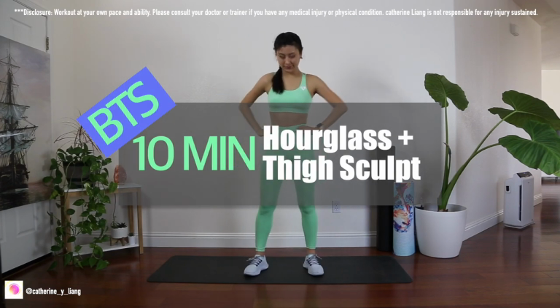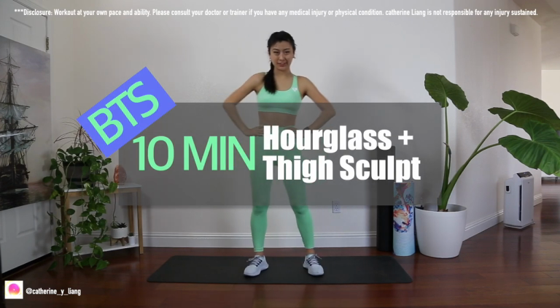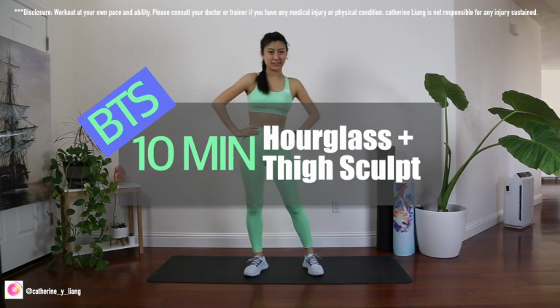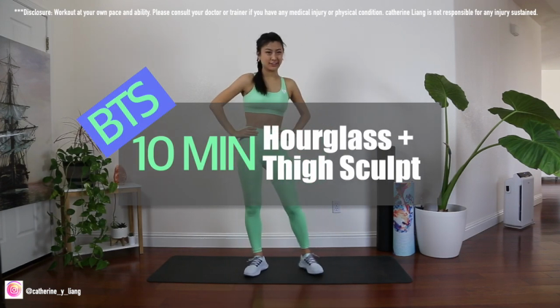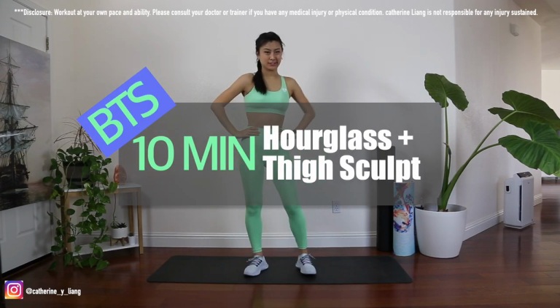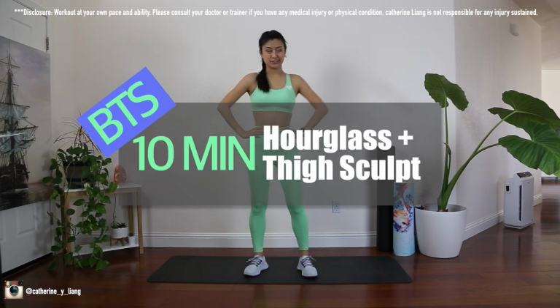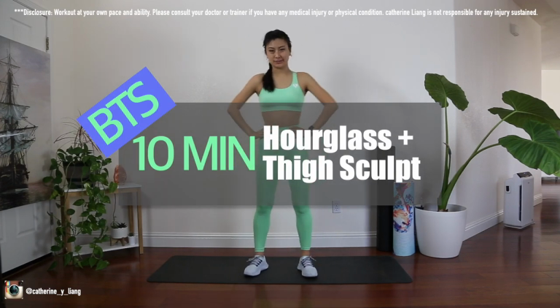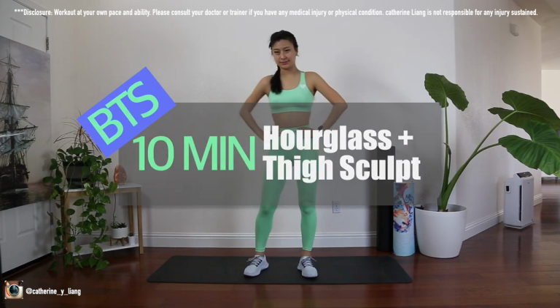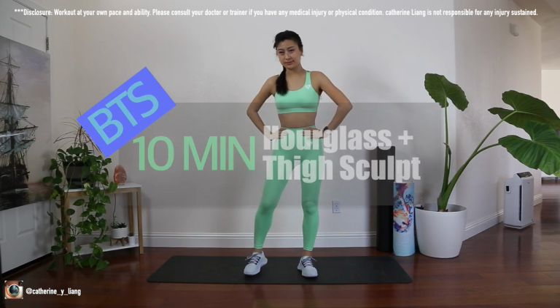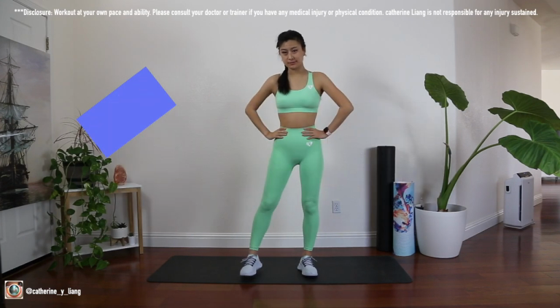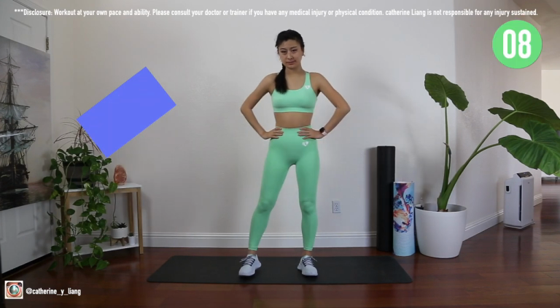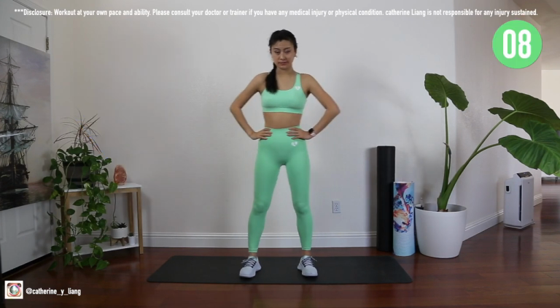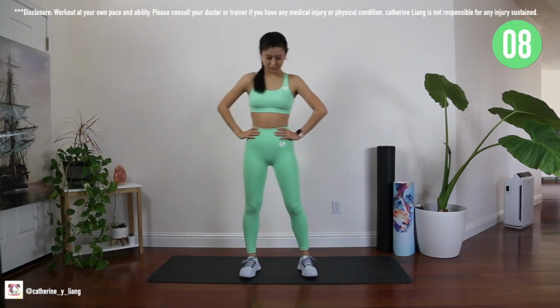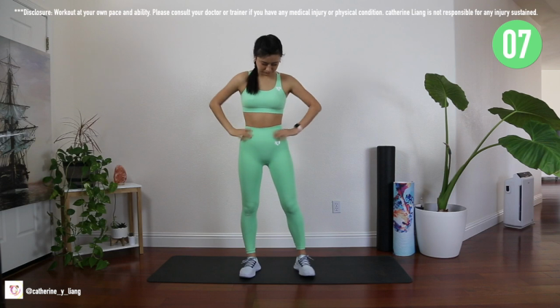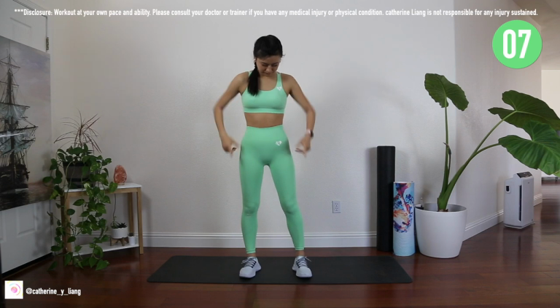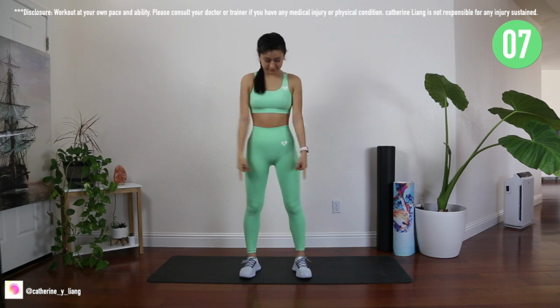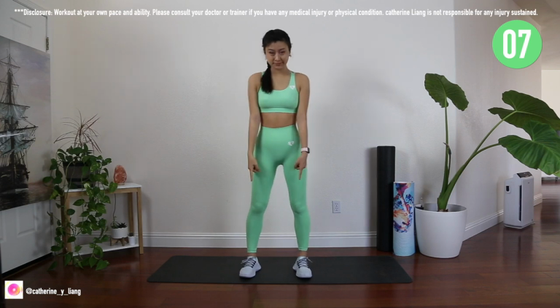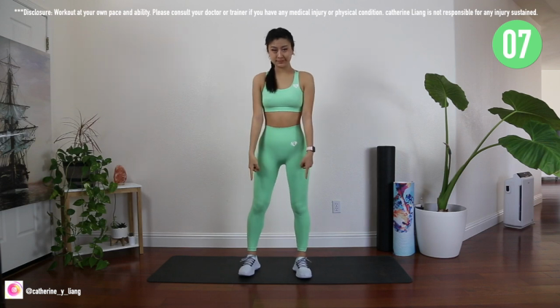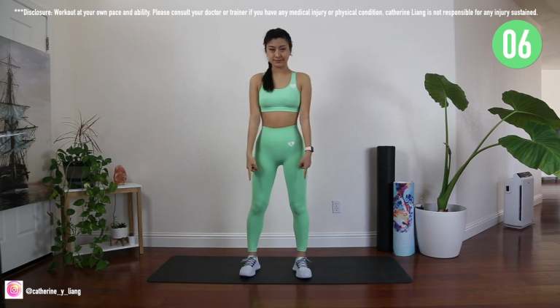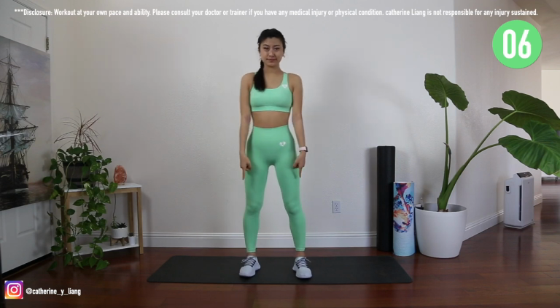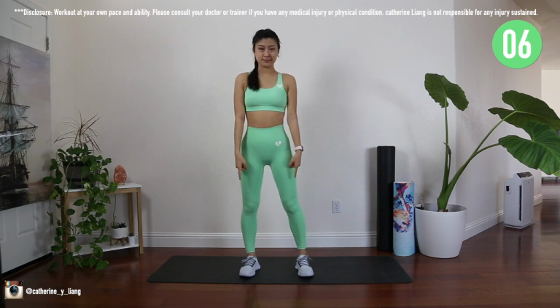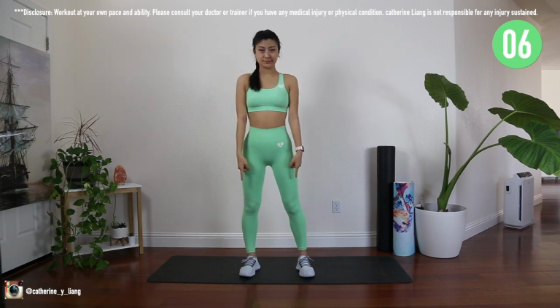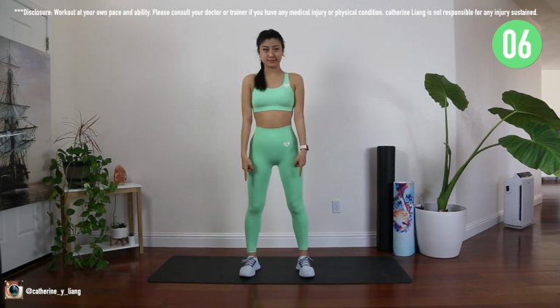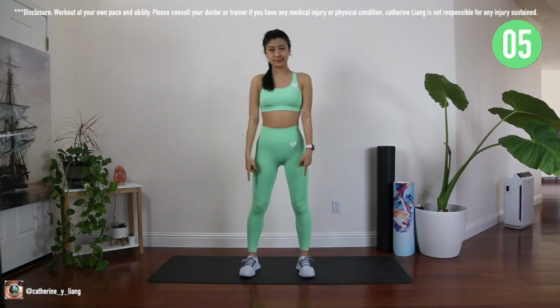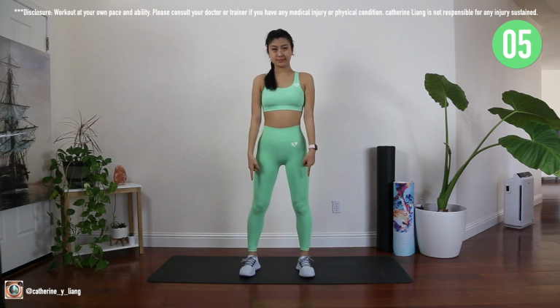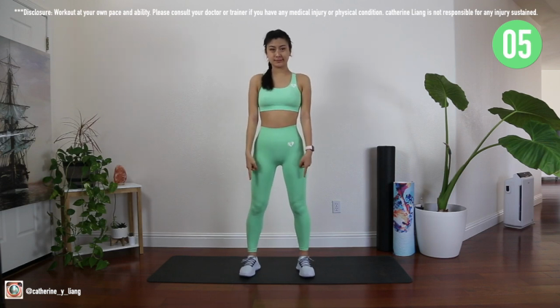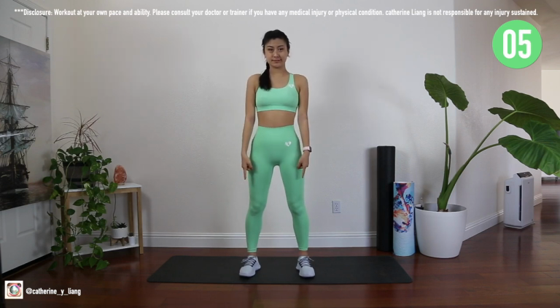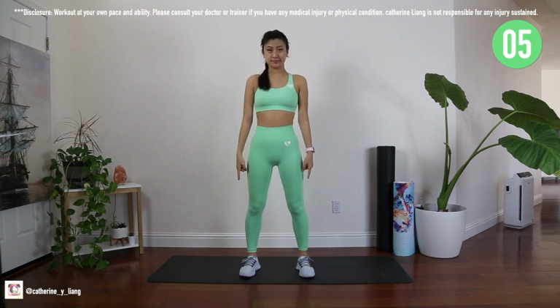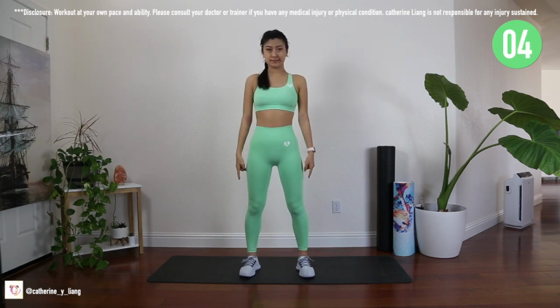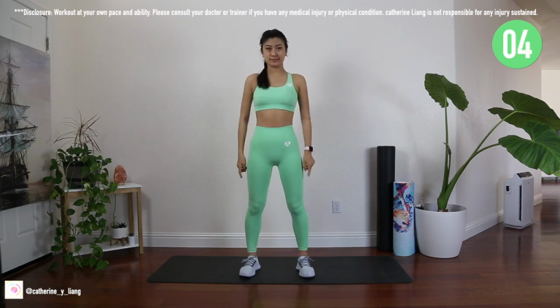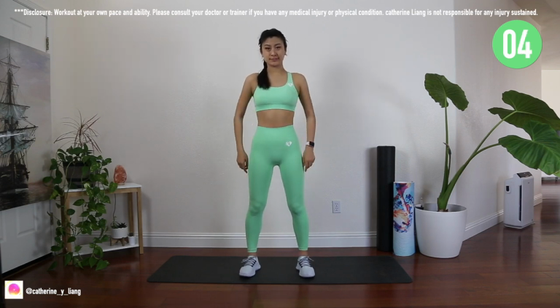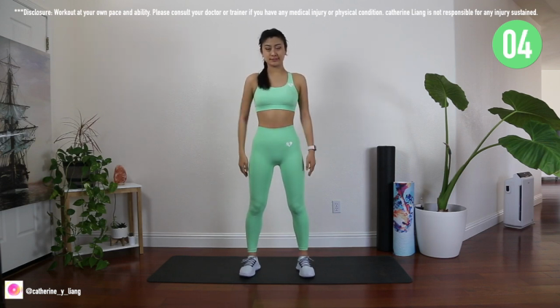Hey friends, let's have fun with this BTS inspired 10-minute hourglass and thigh sculpt workout.